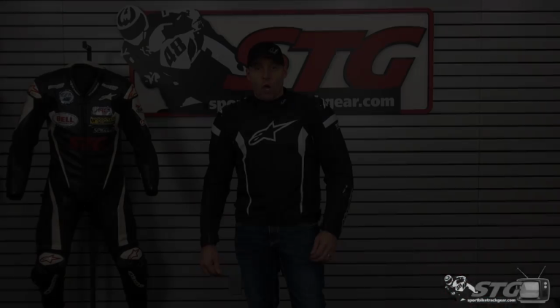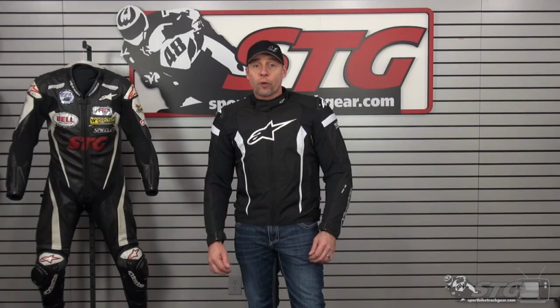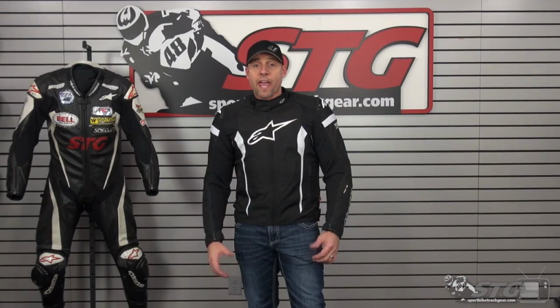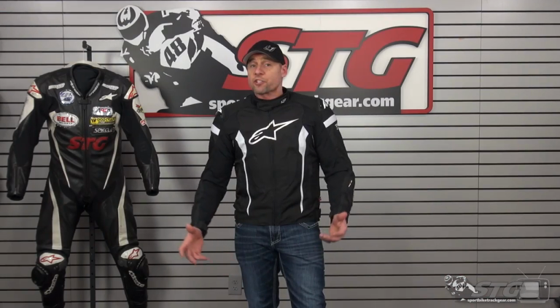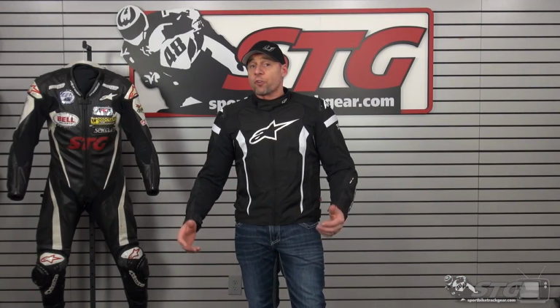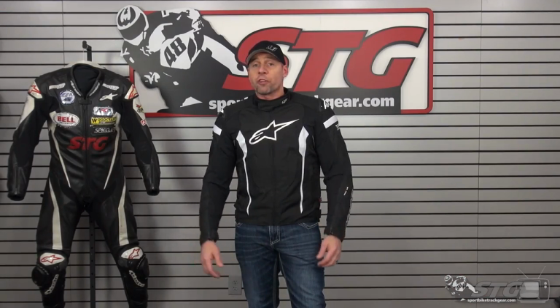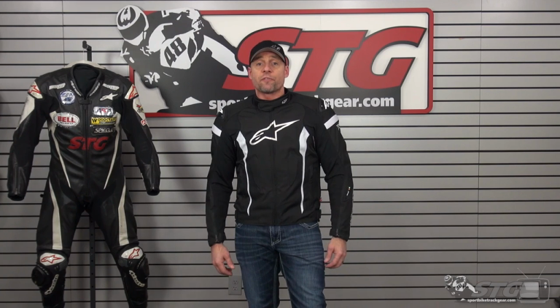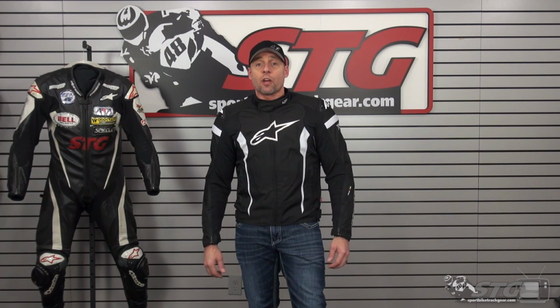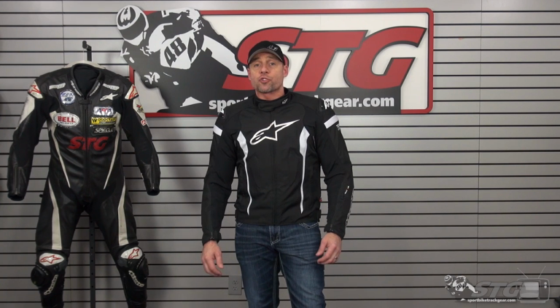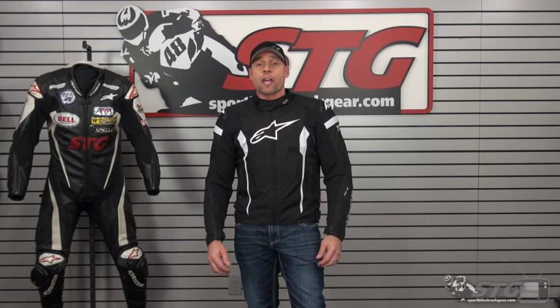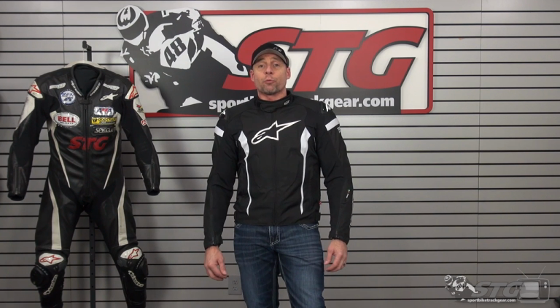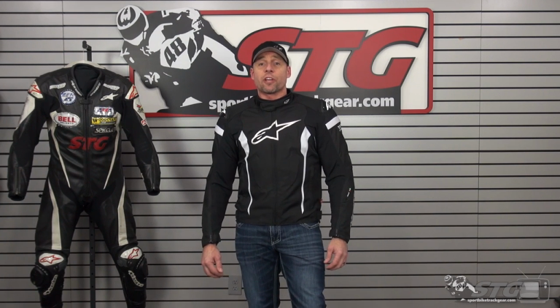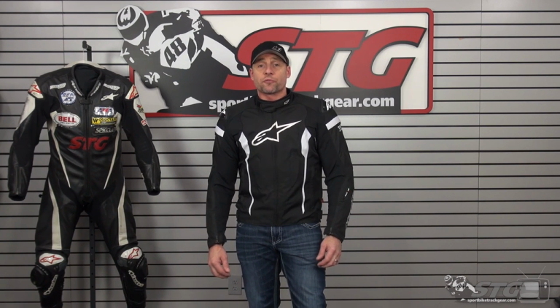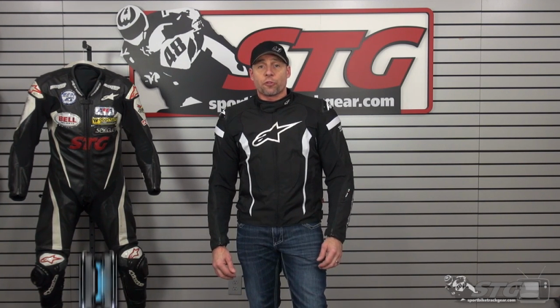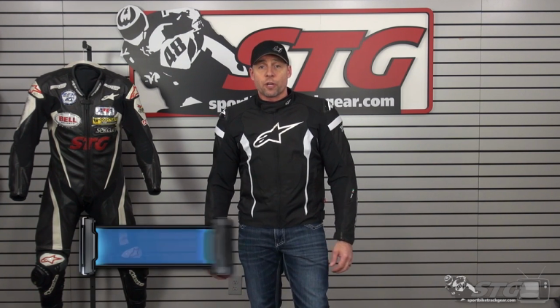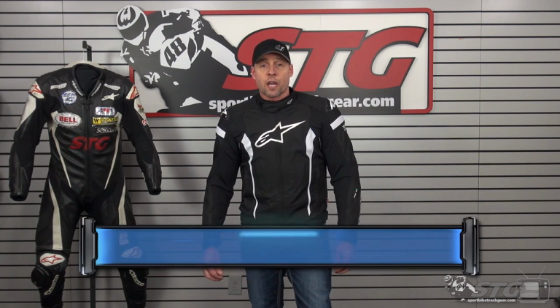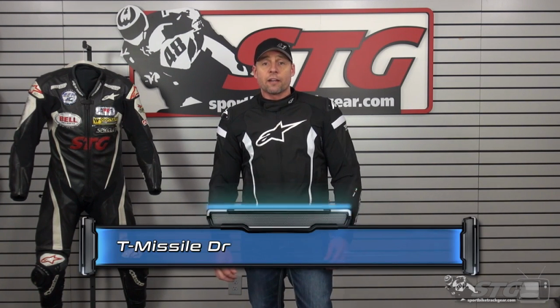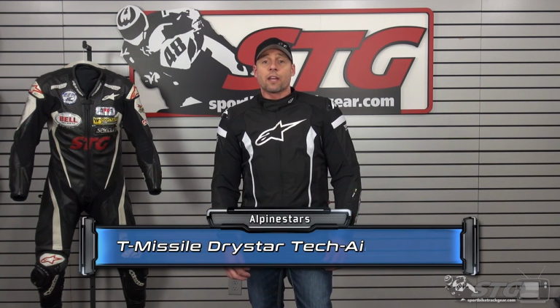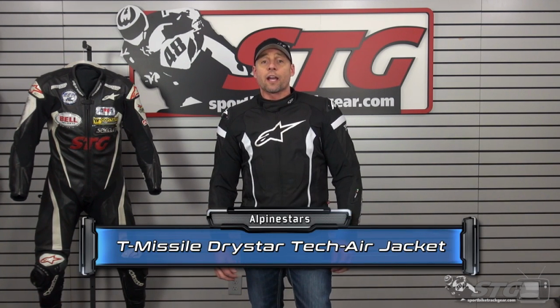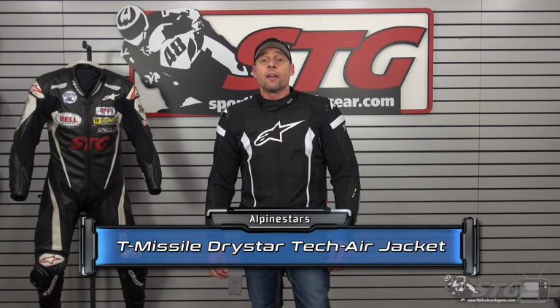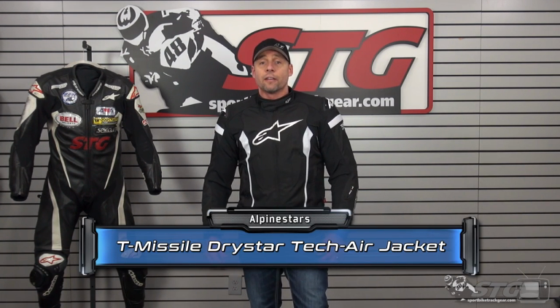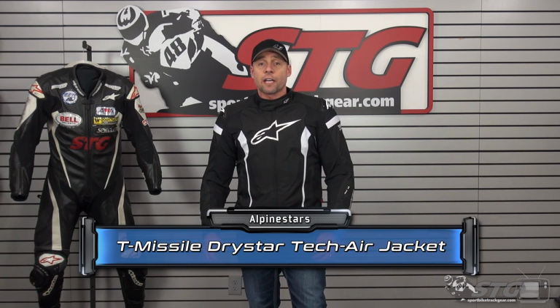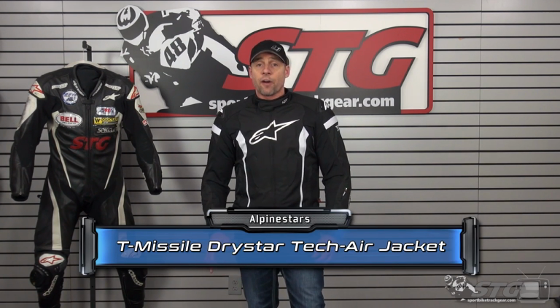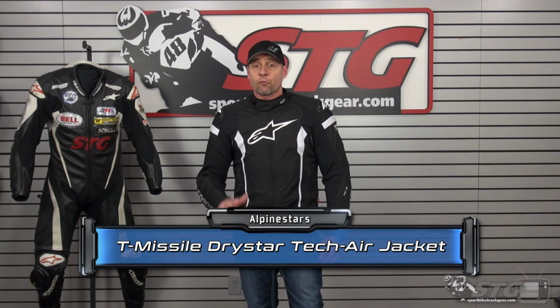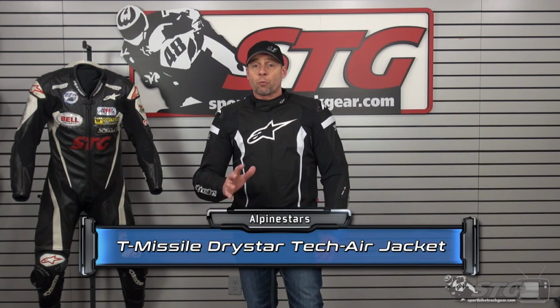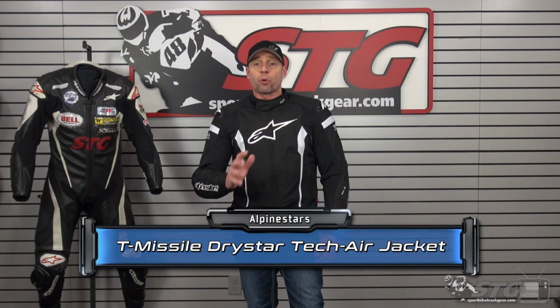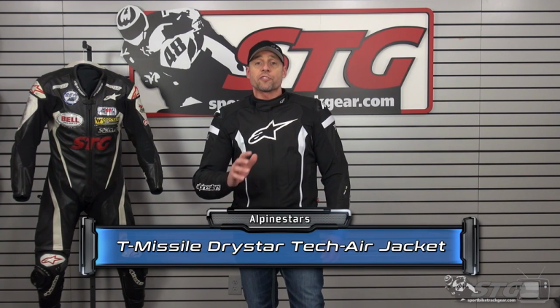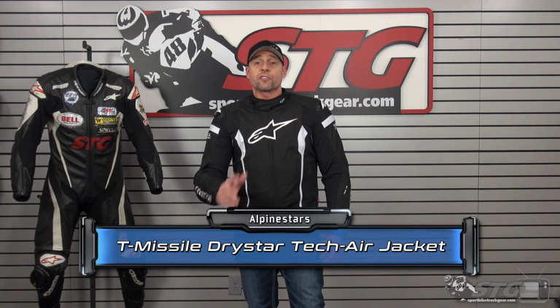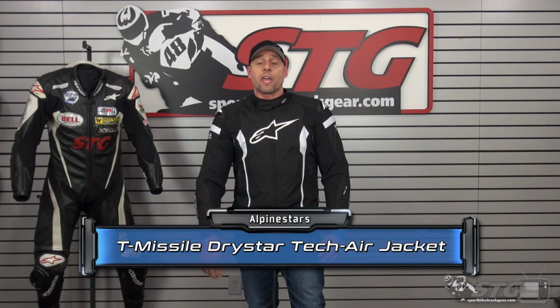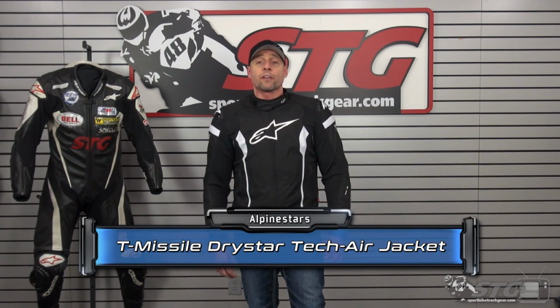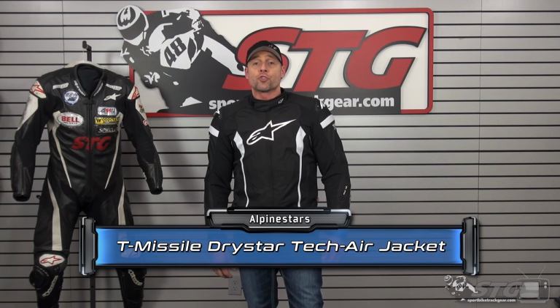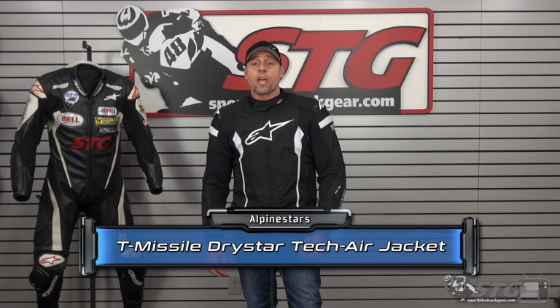As of the filming of this video, this jacket retails for $399.95. Remember, prices can change.